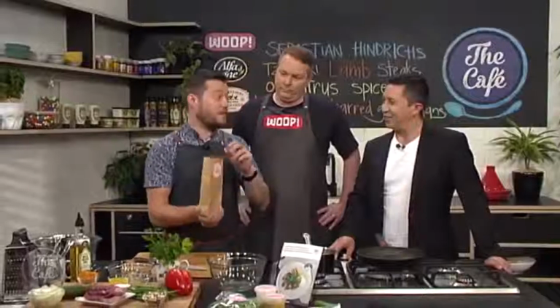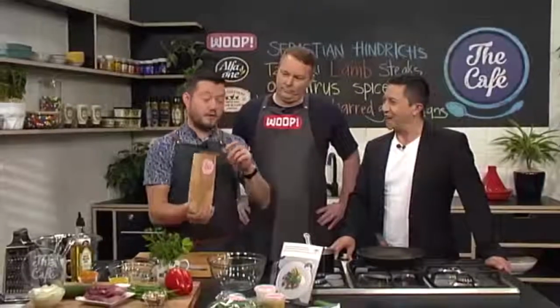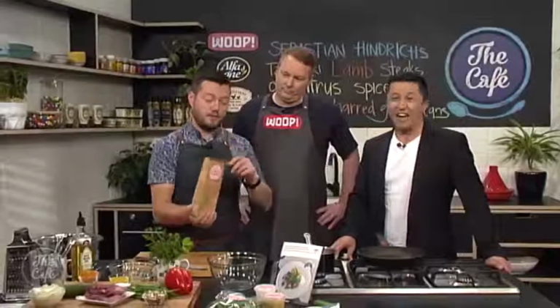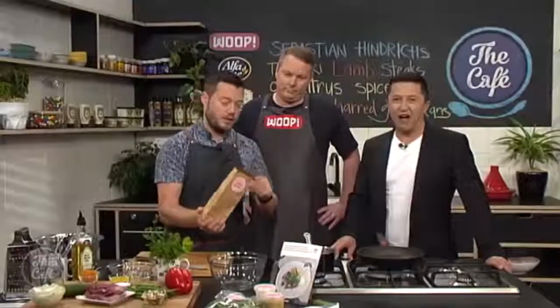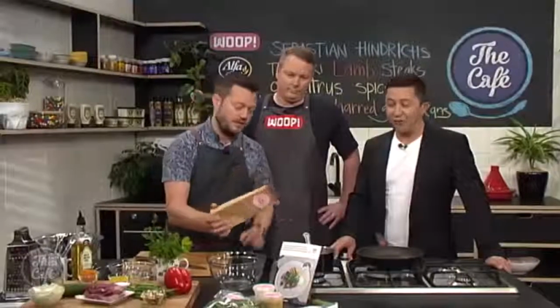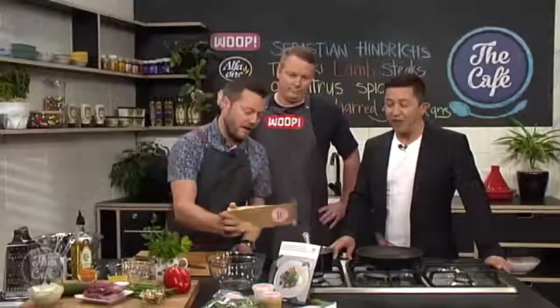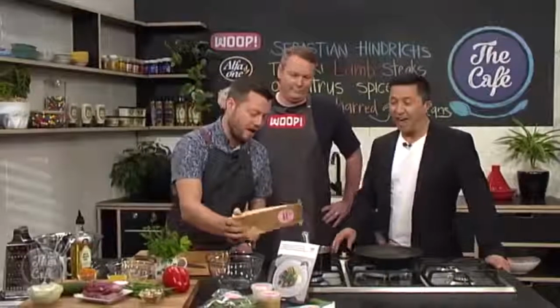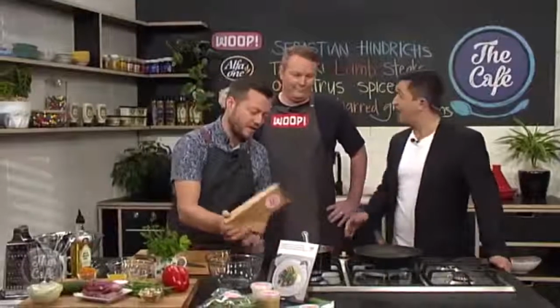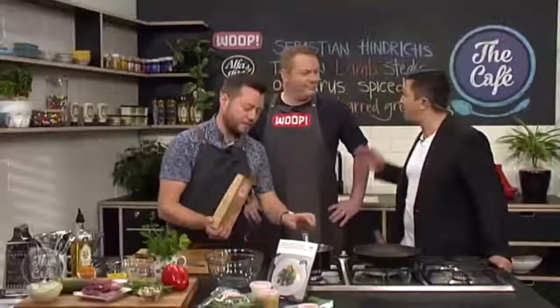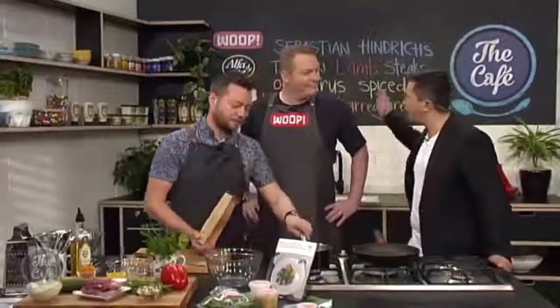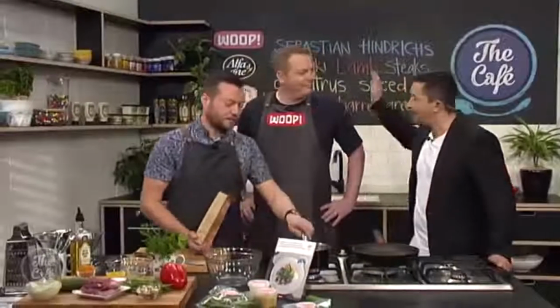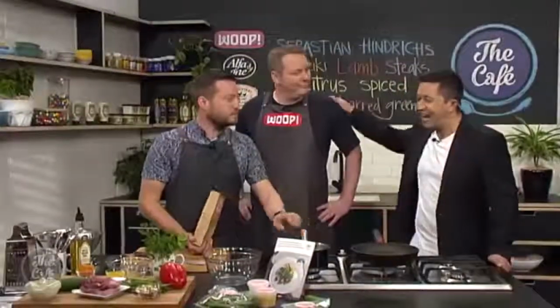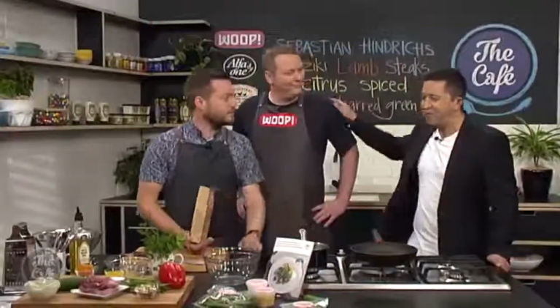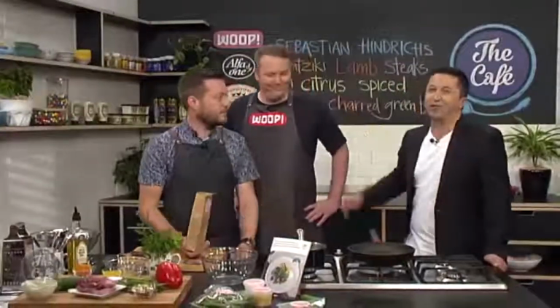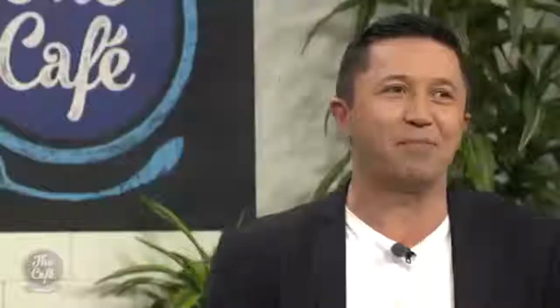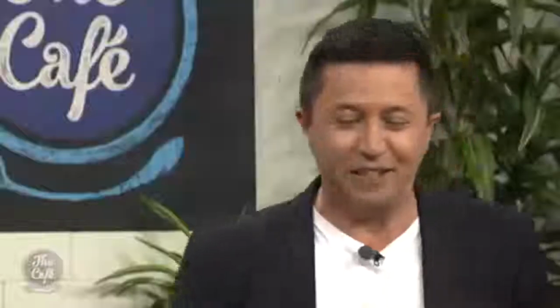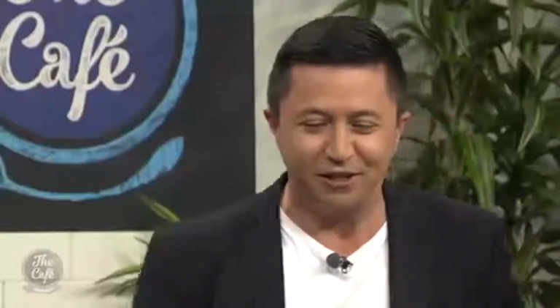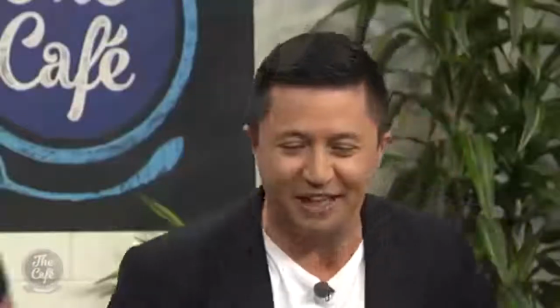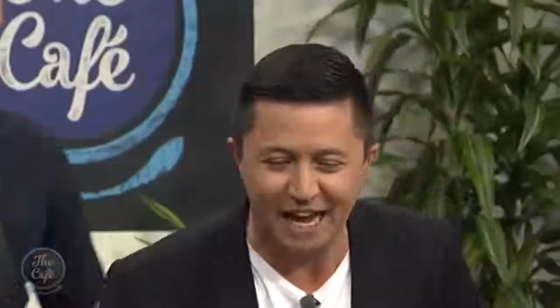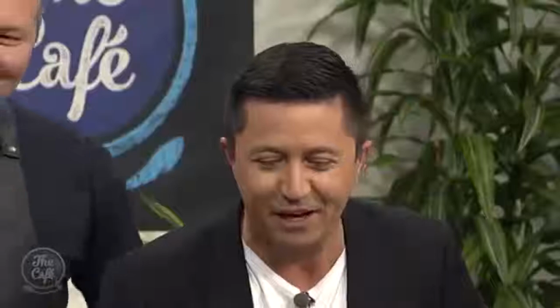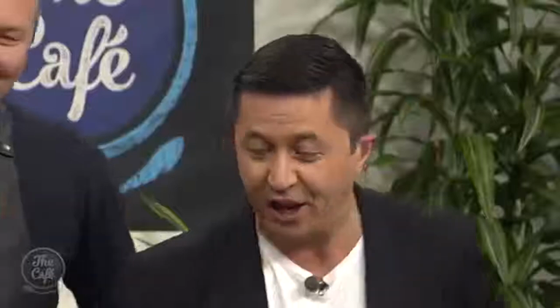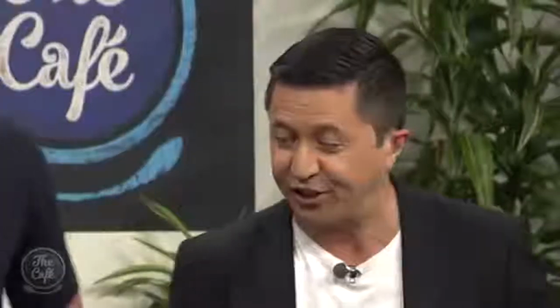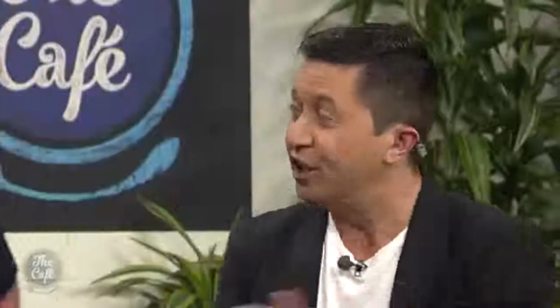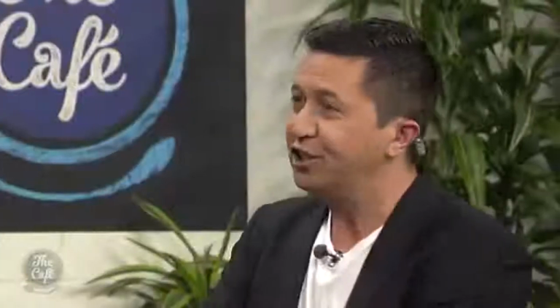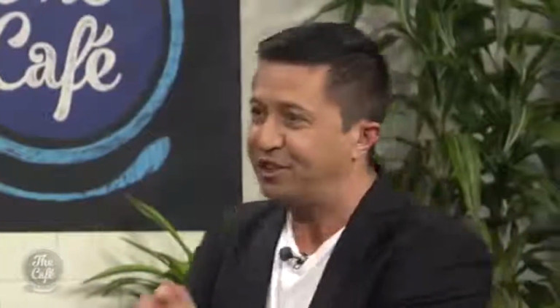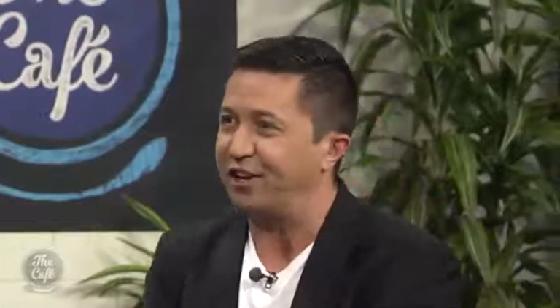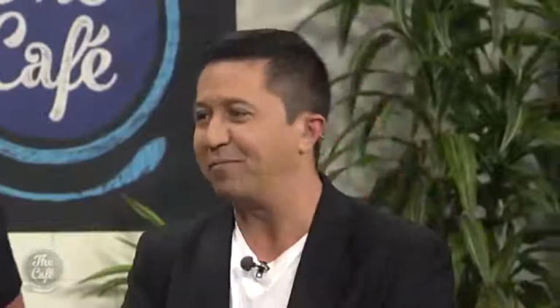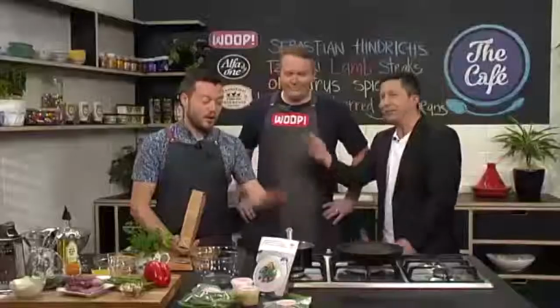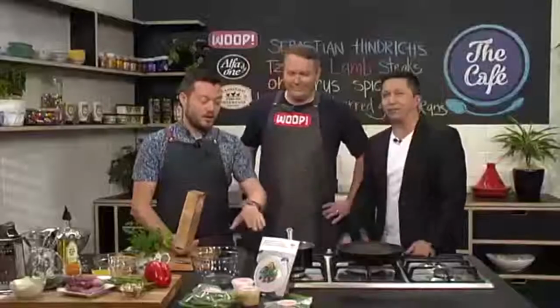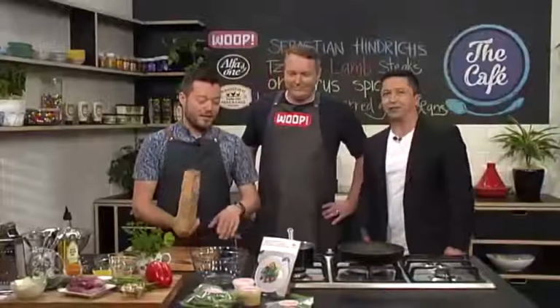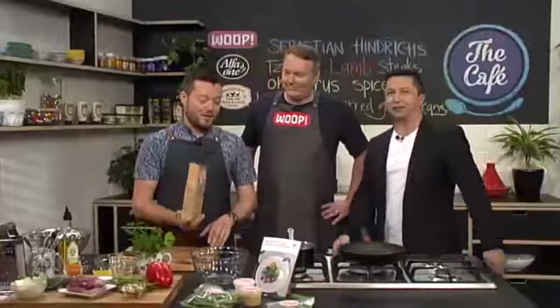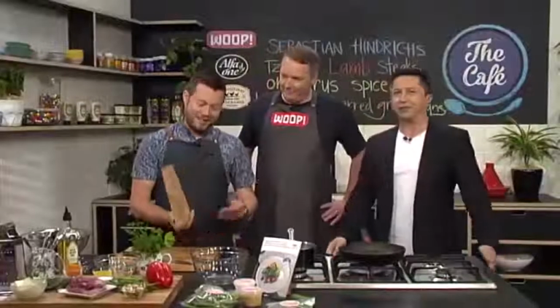And it's healthy as well — we like that. And lamb: you're using lamb, you're in the right place. We love lamb. Should we get cooking?